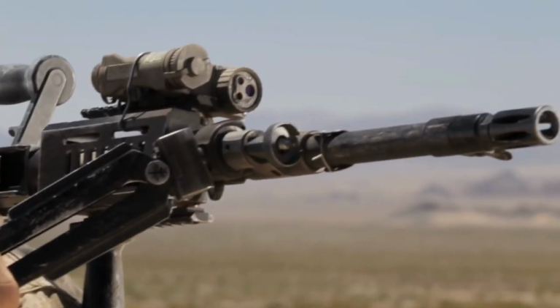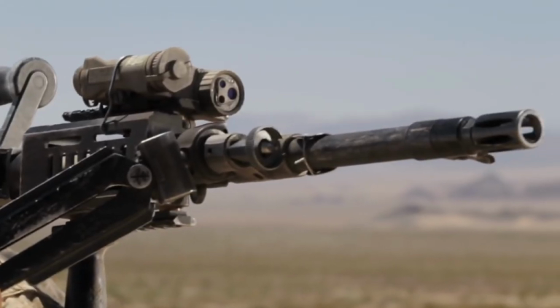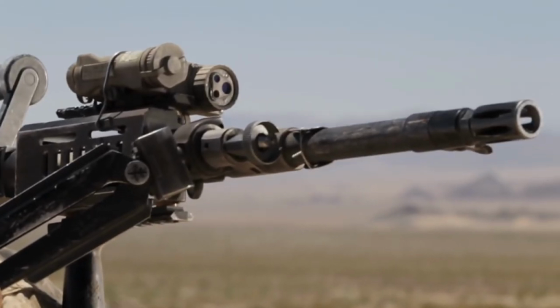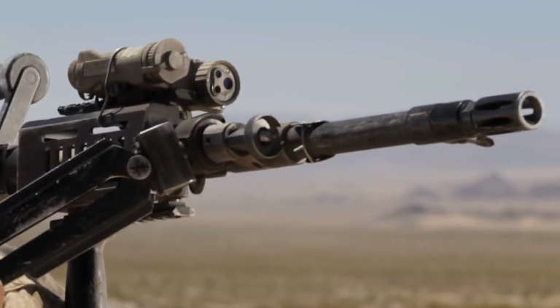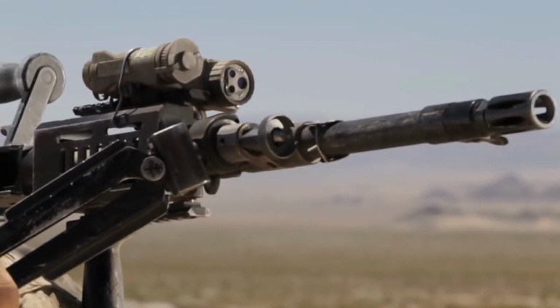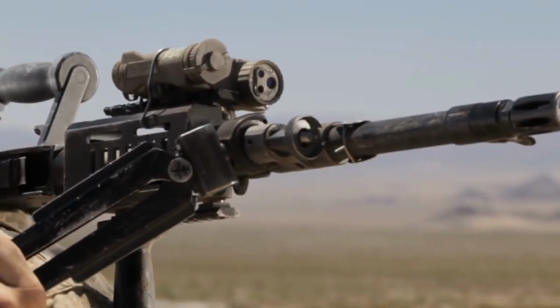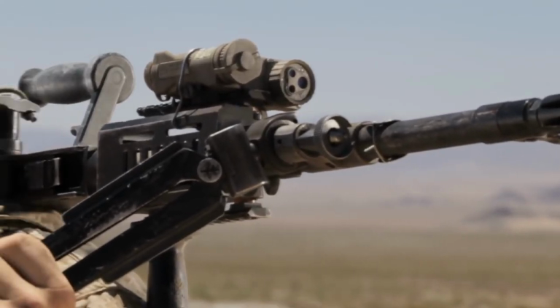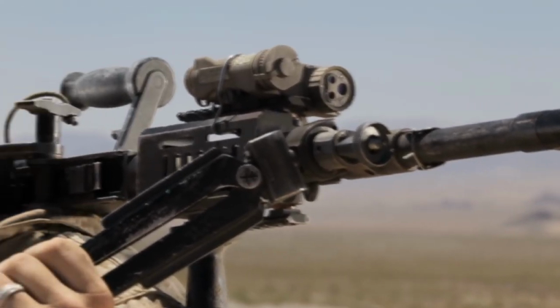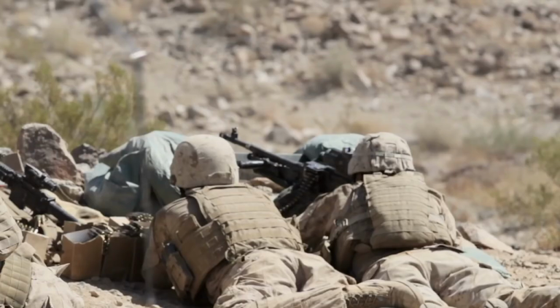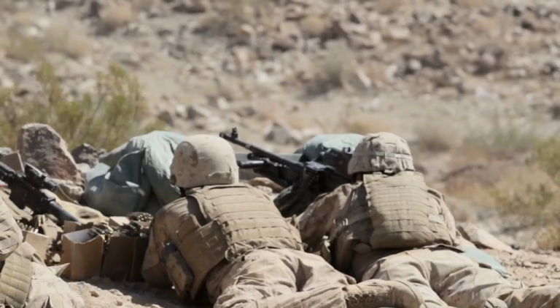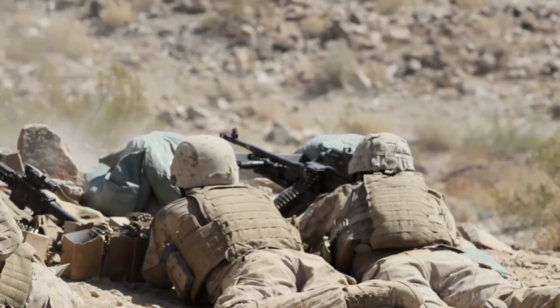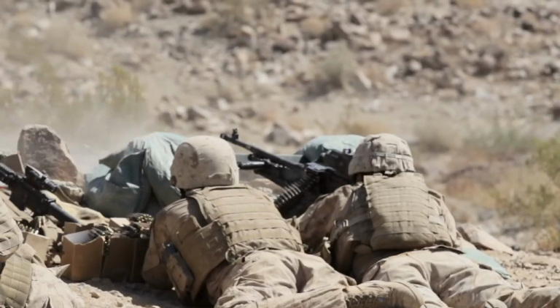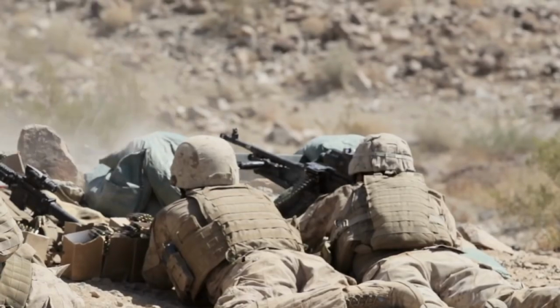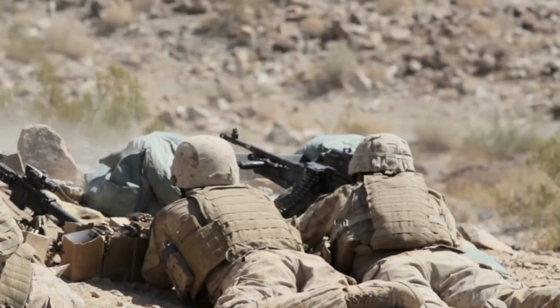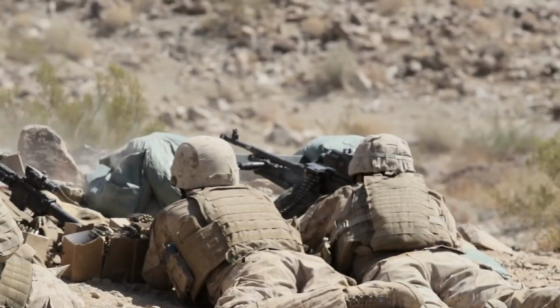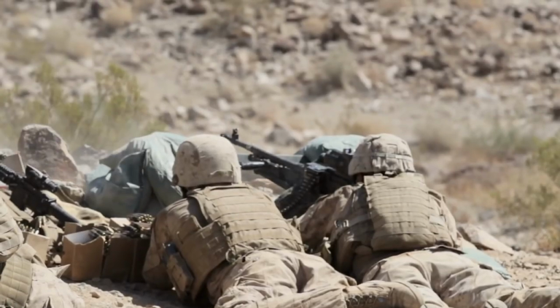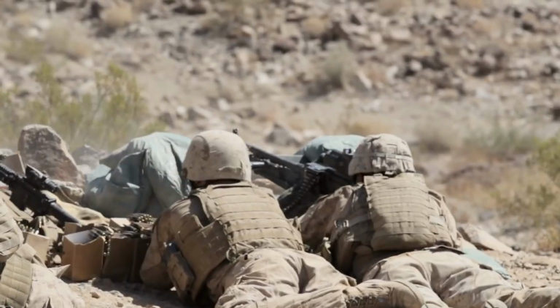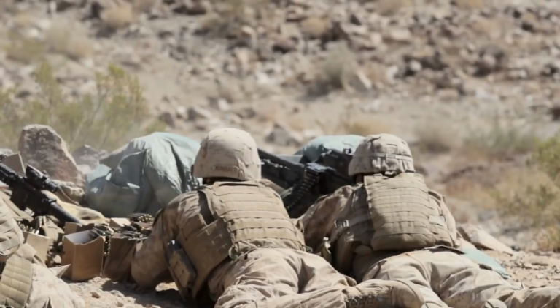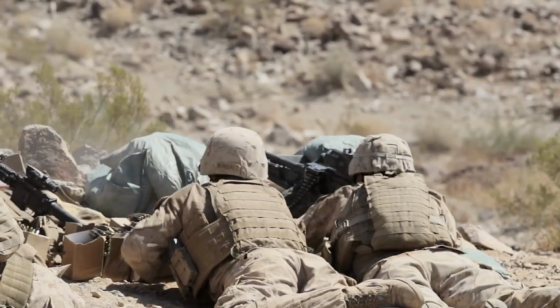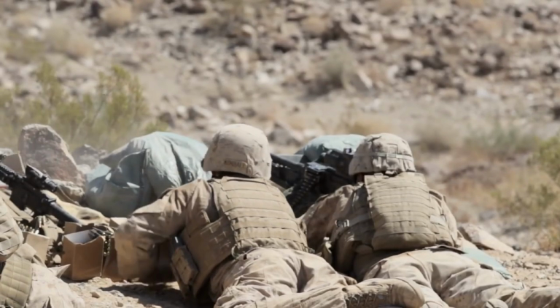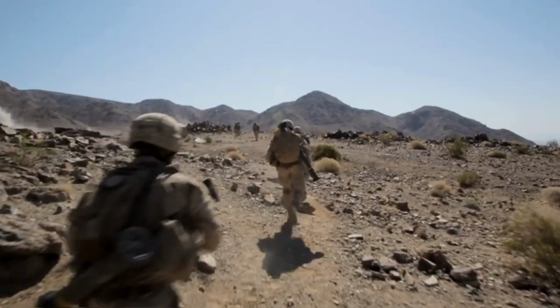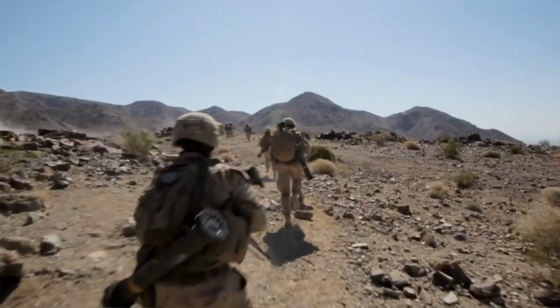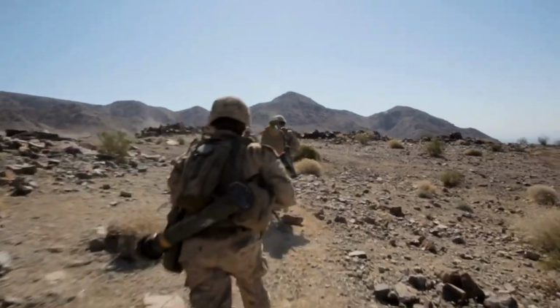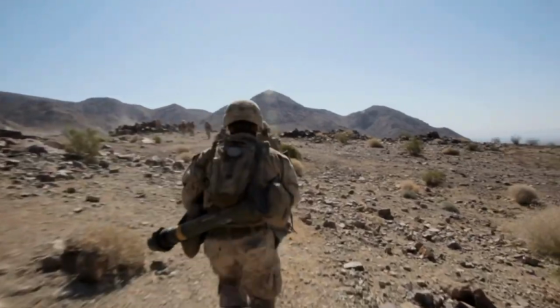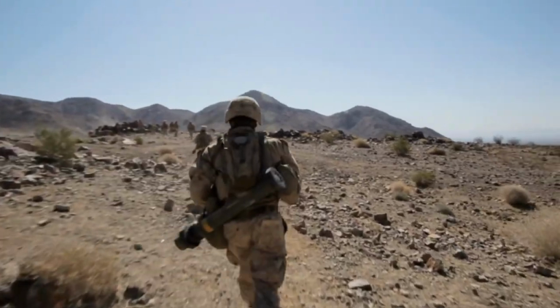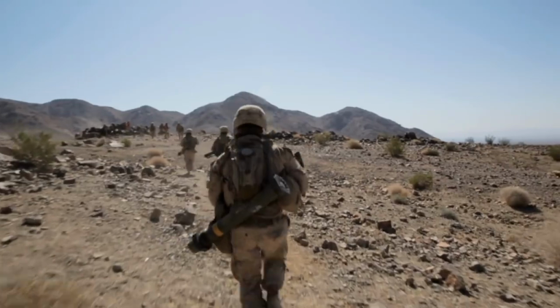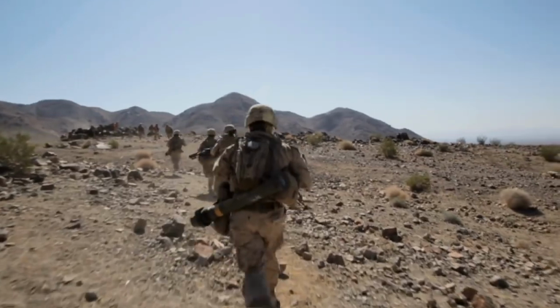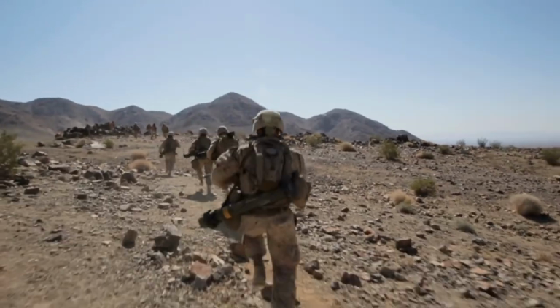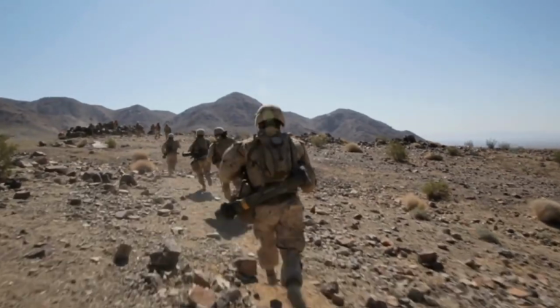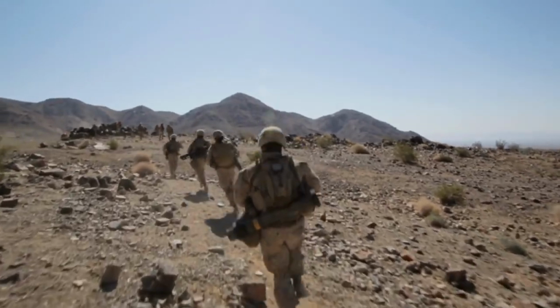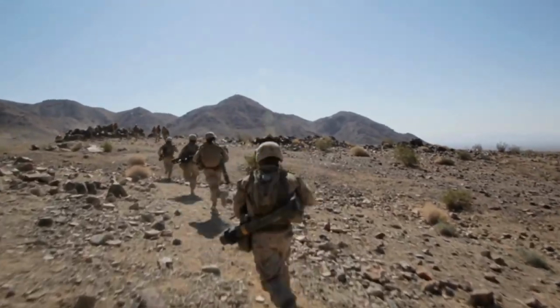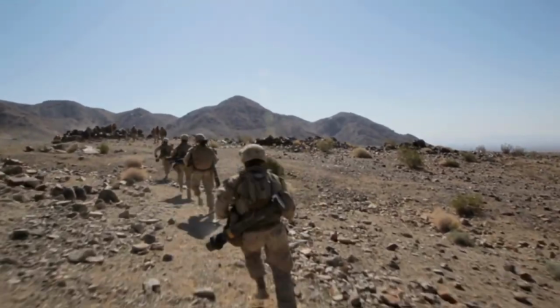As 11s — the basic infantrymen — as they move up, we keep the heads down of everybody that's shooting at them.